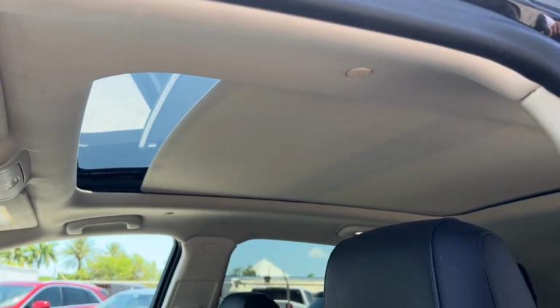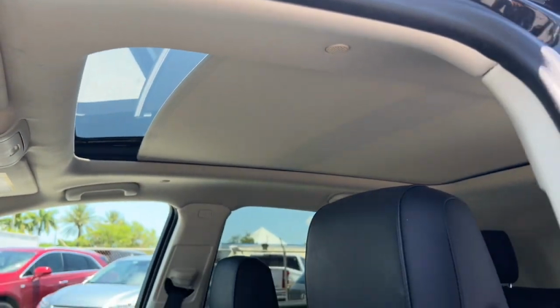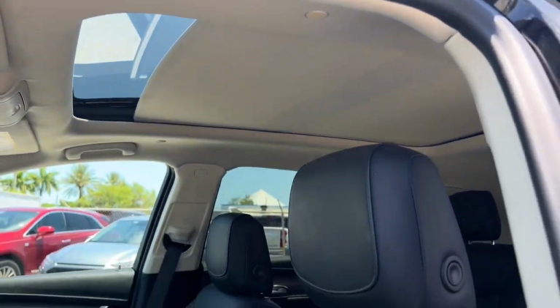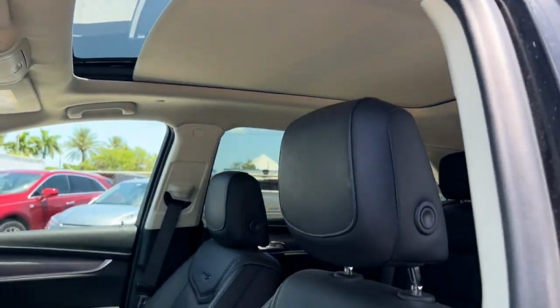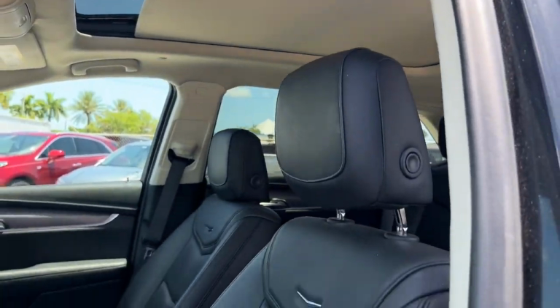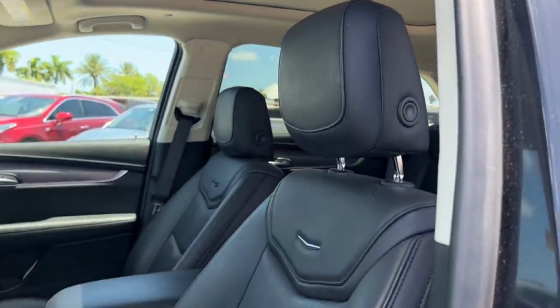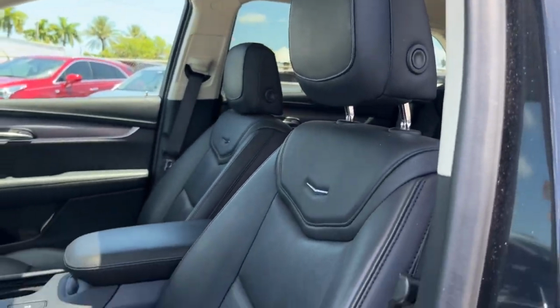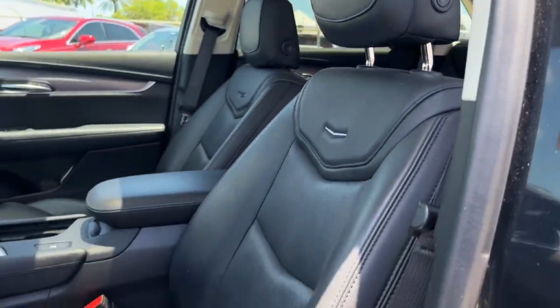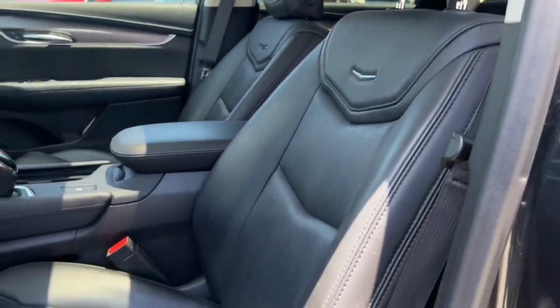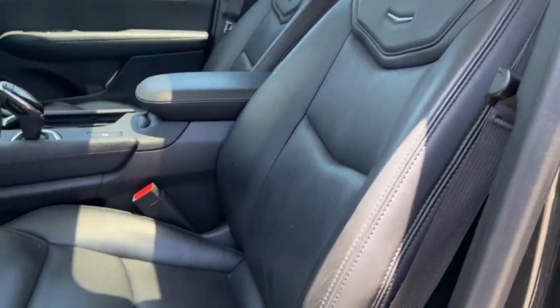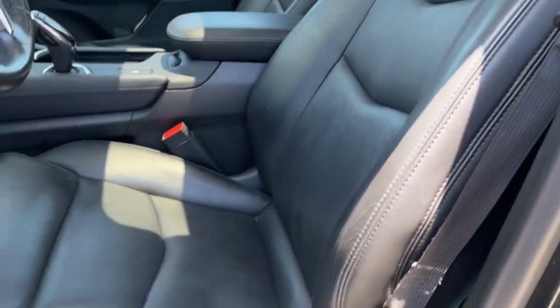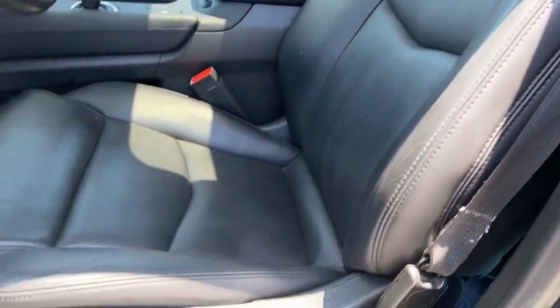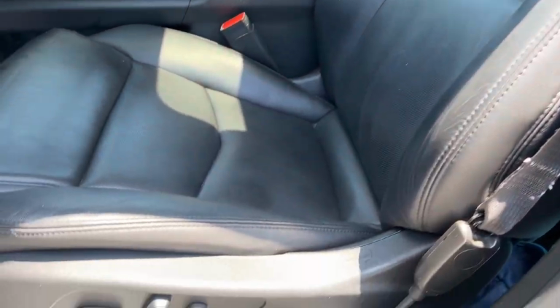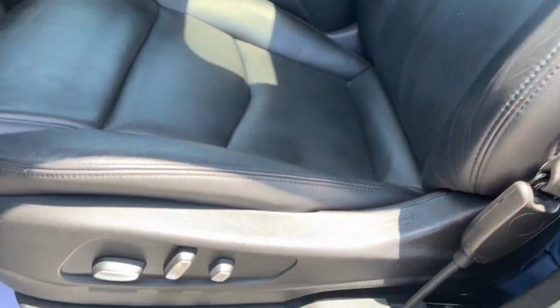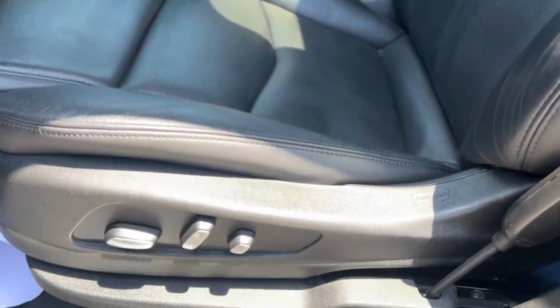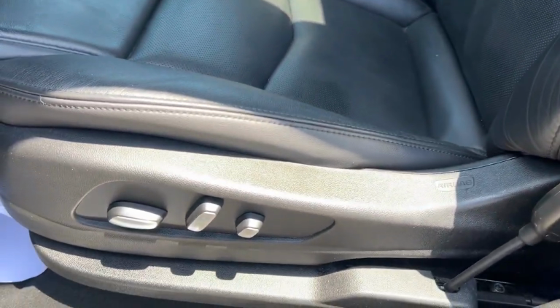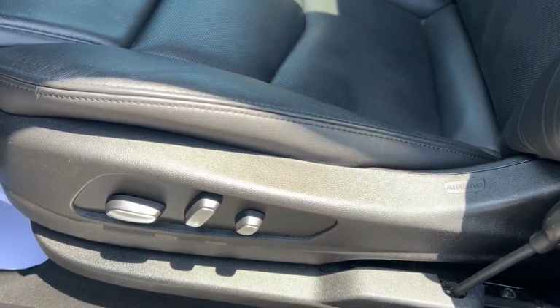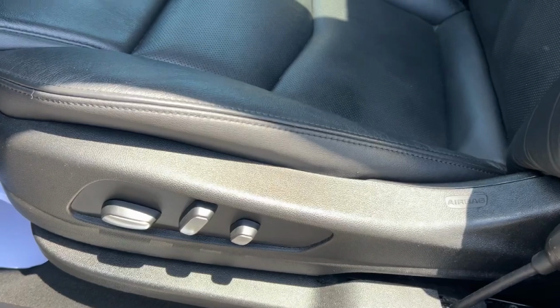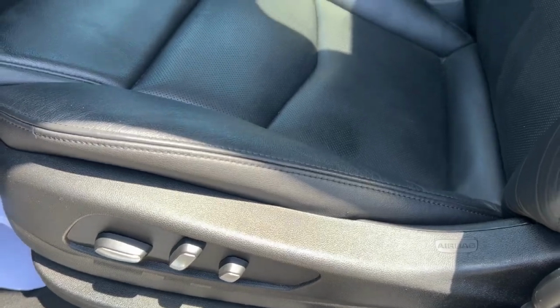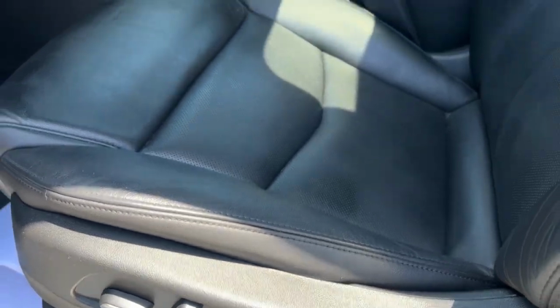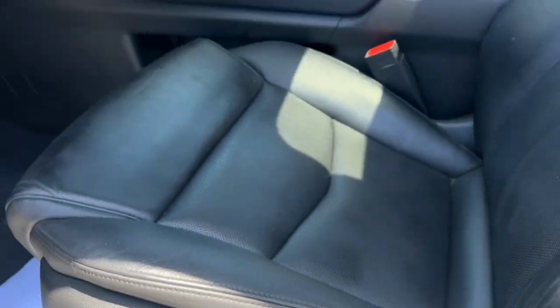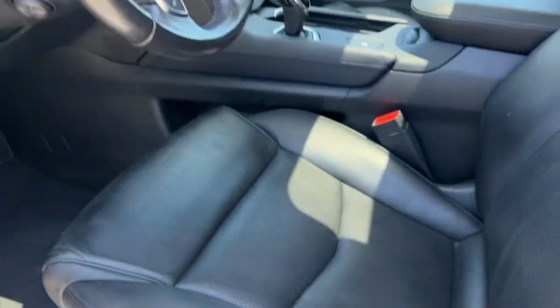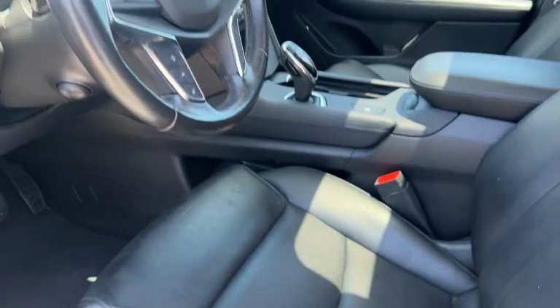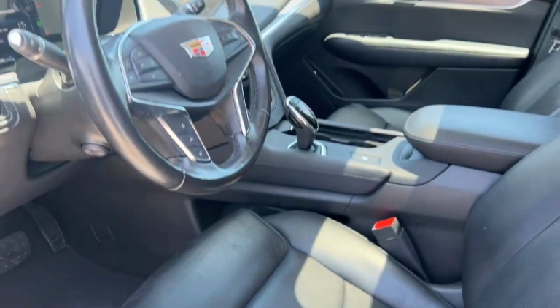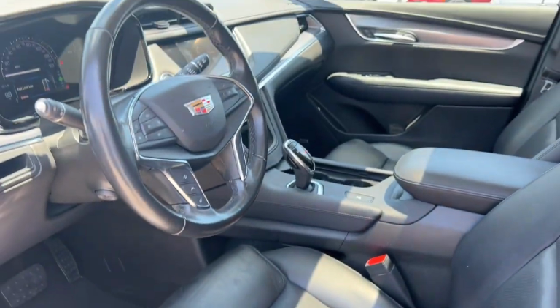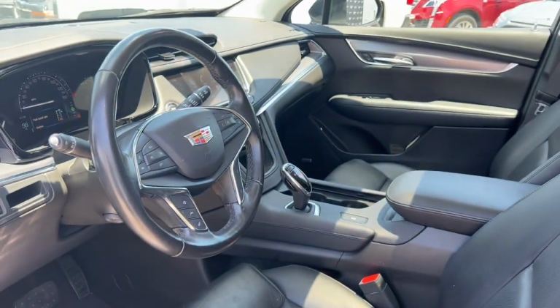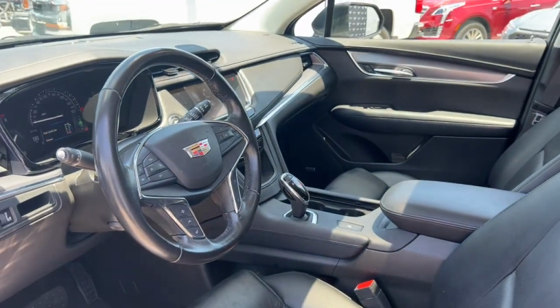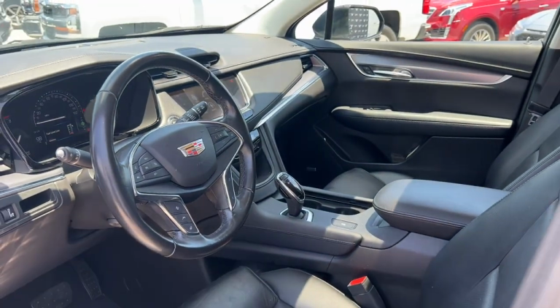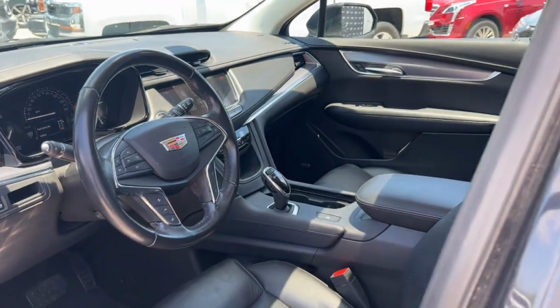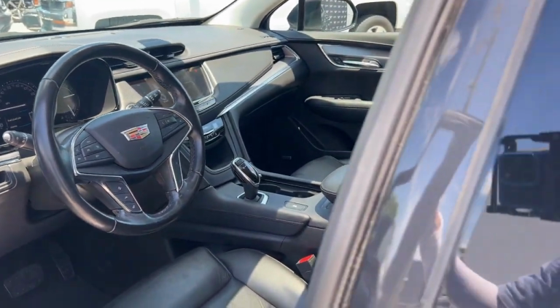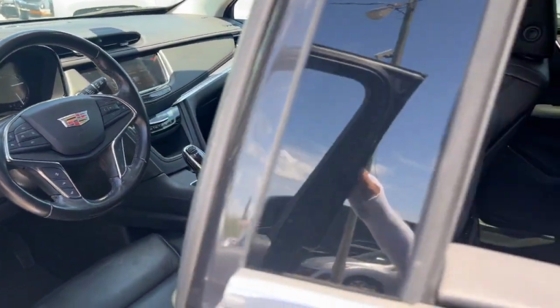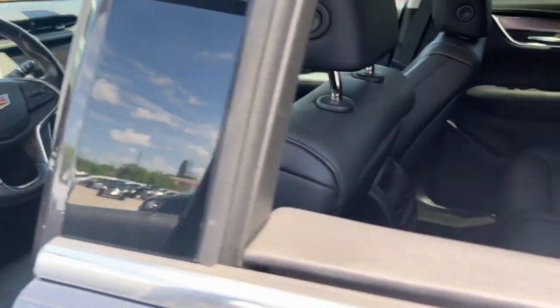Be safe, be smart, feel fantastic. Drive the XT5 crossover.